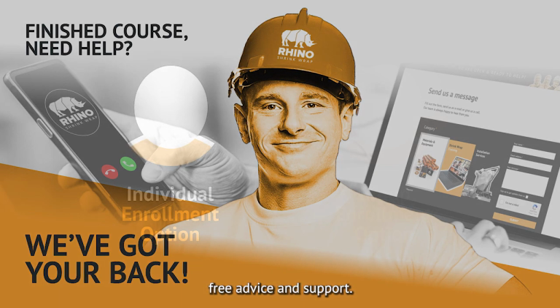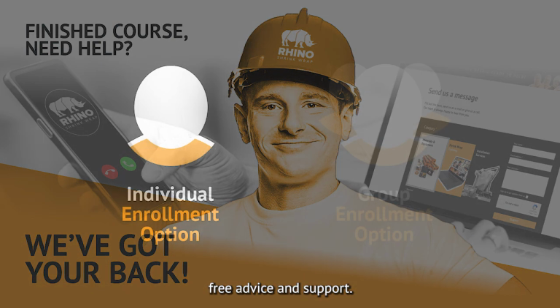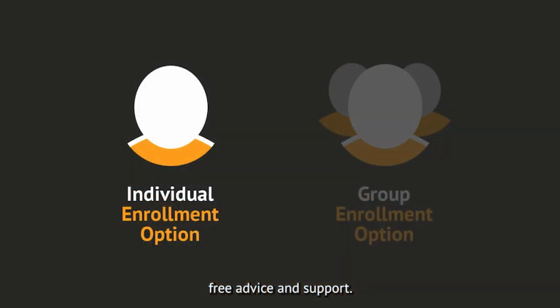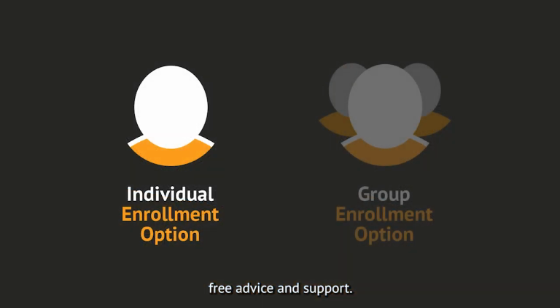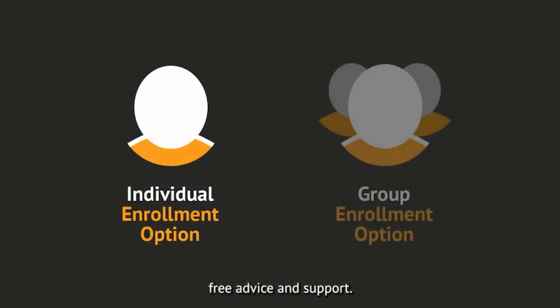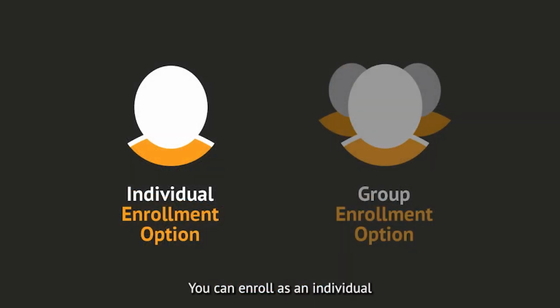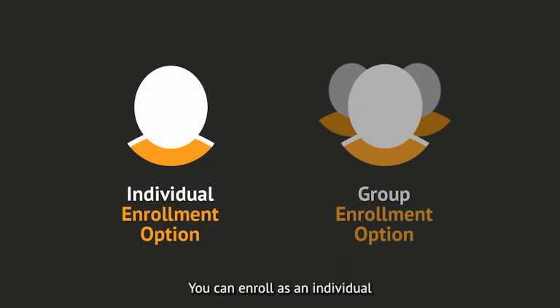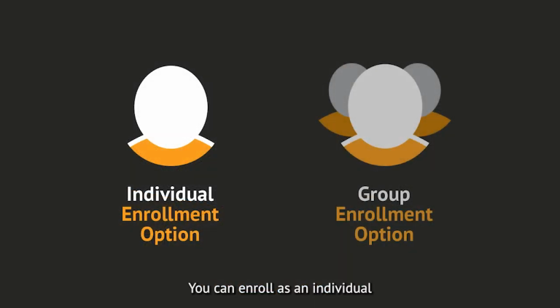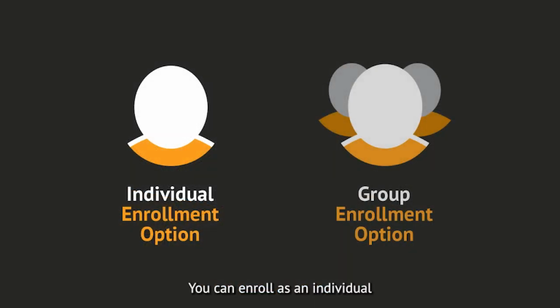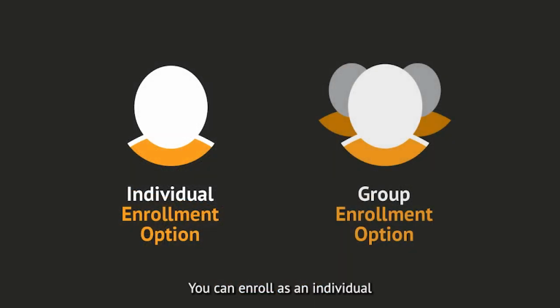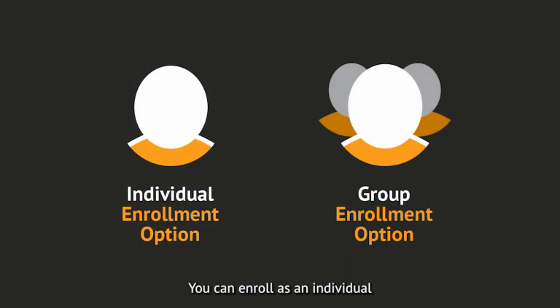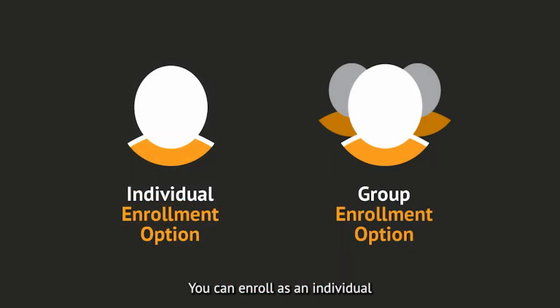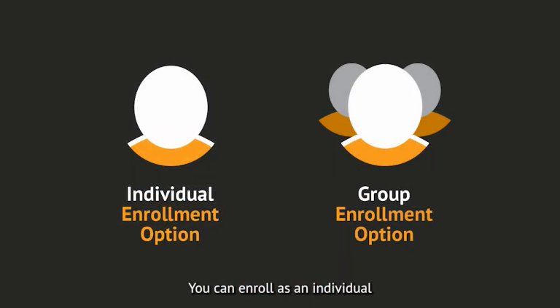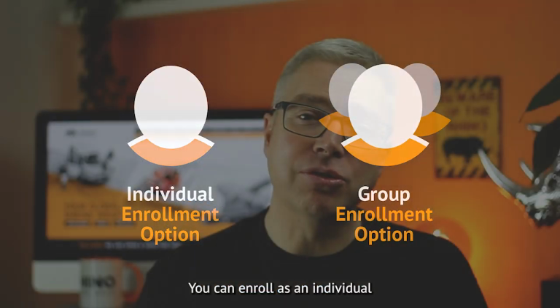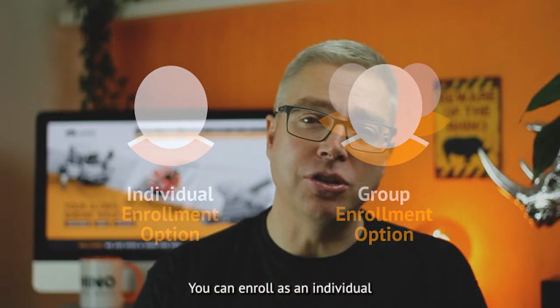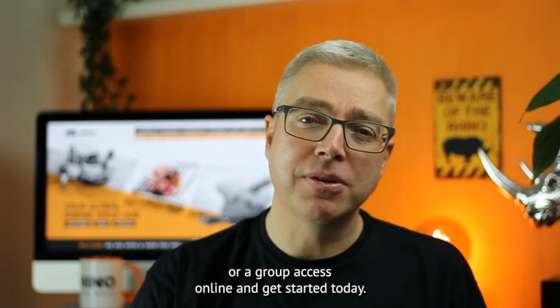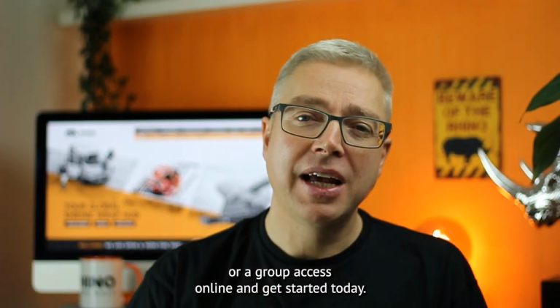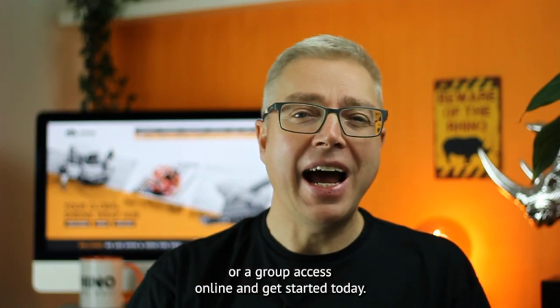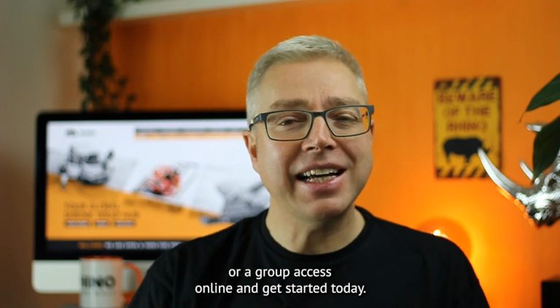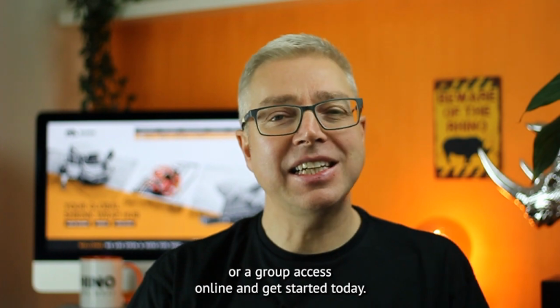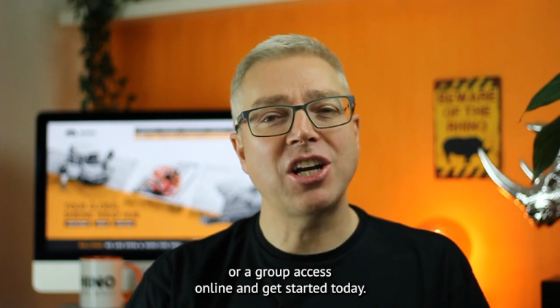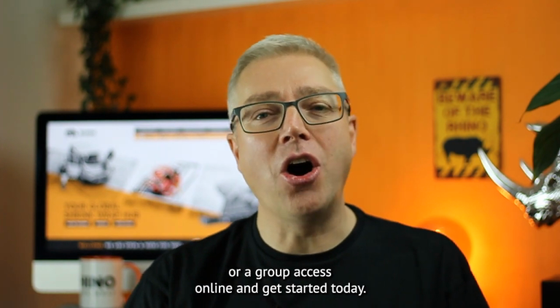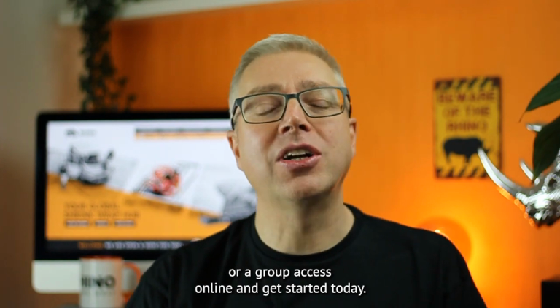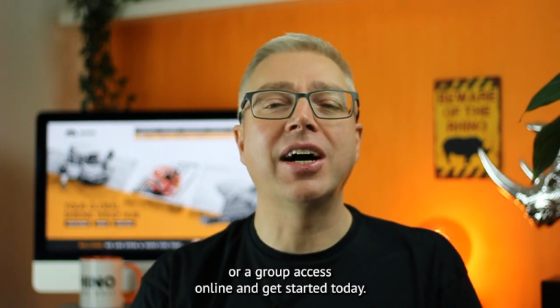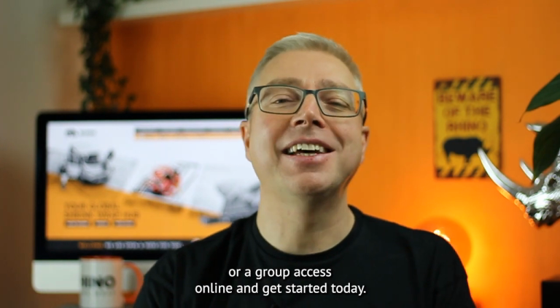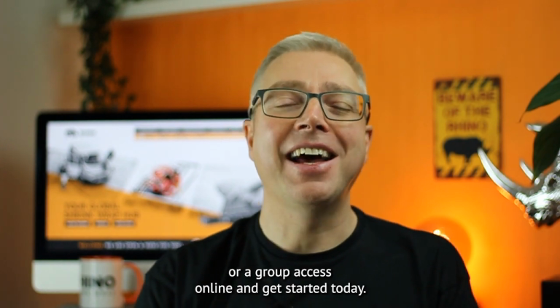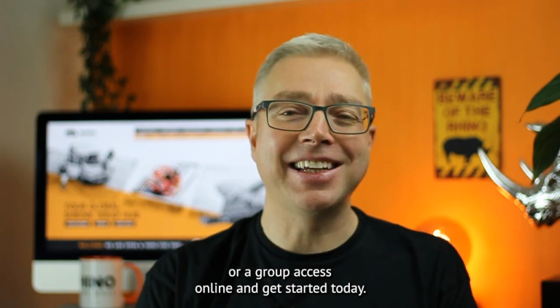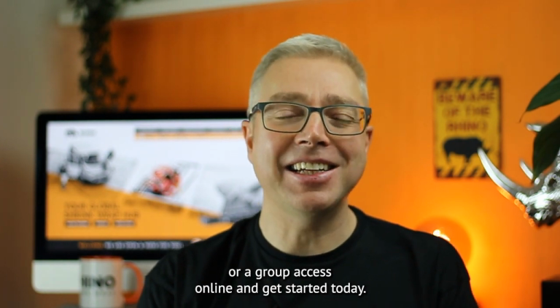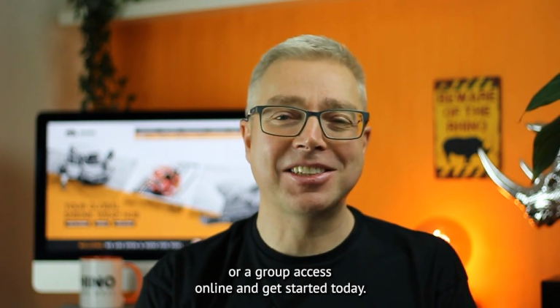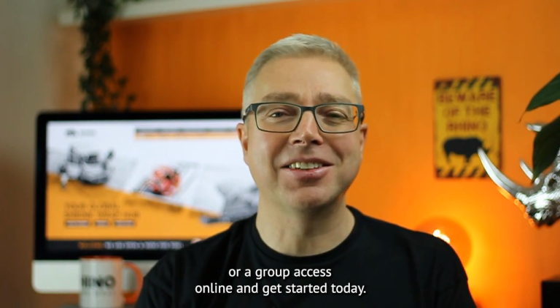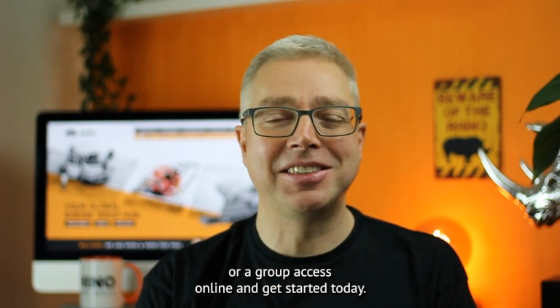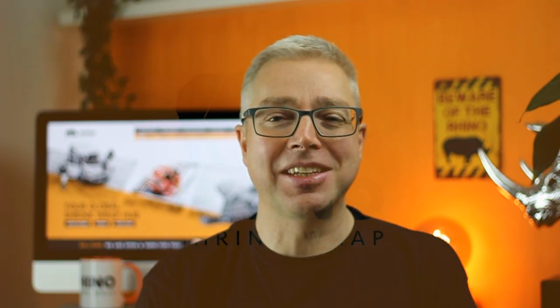You can enroll as an individual or a group, access online and get started today.